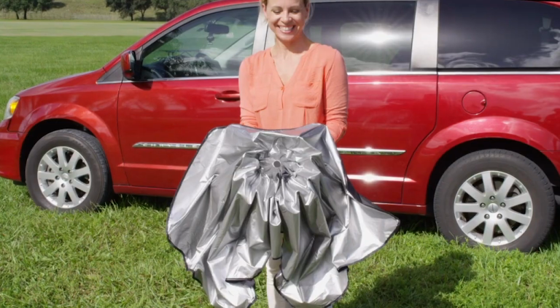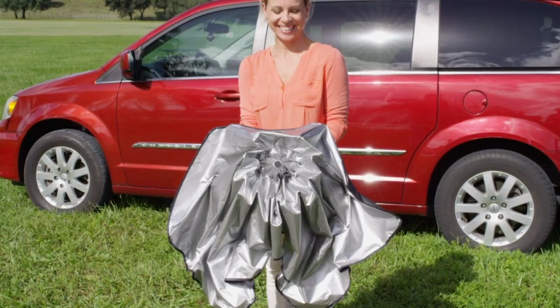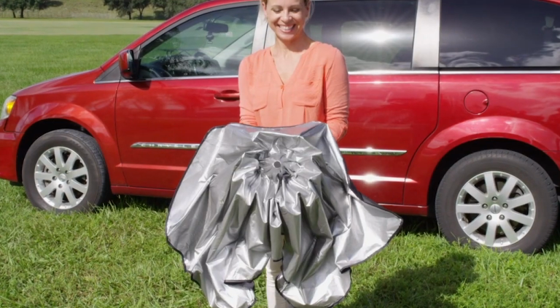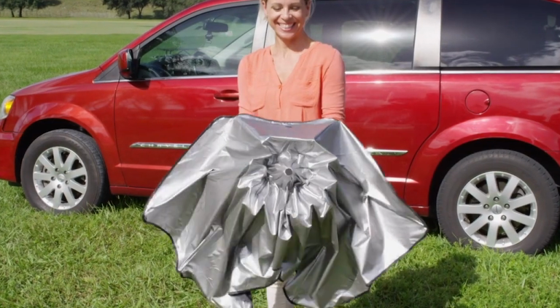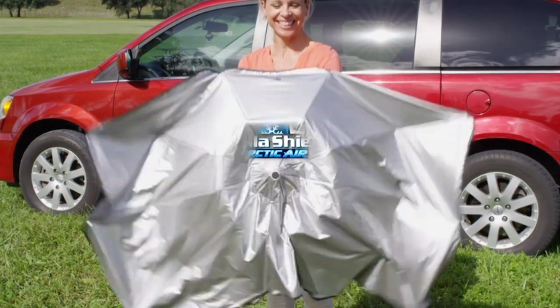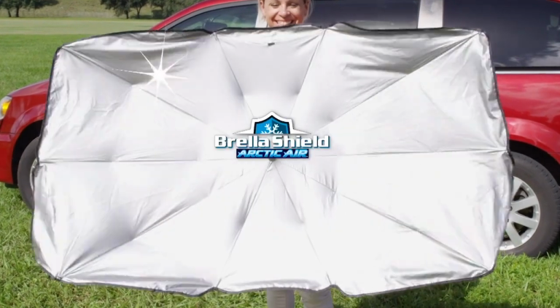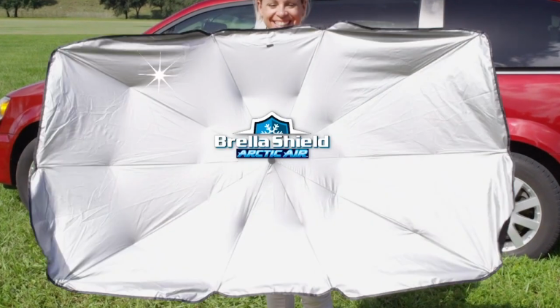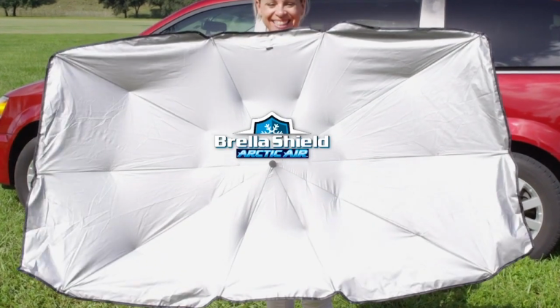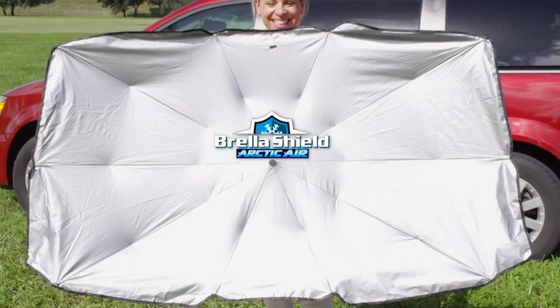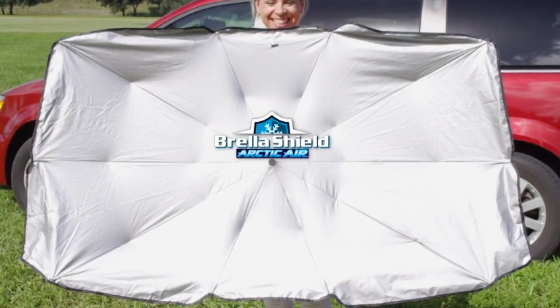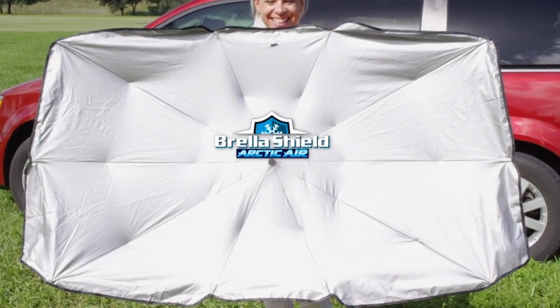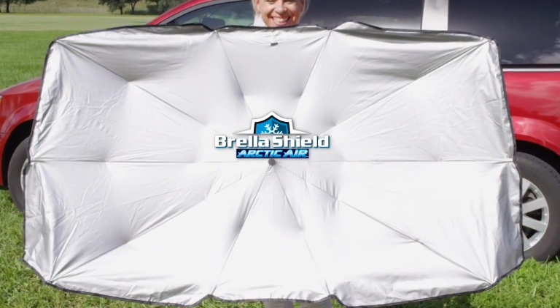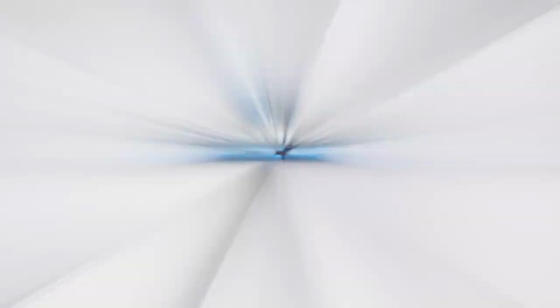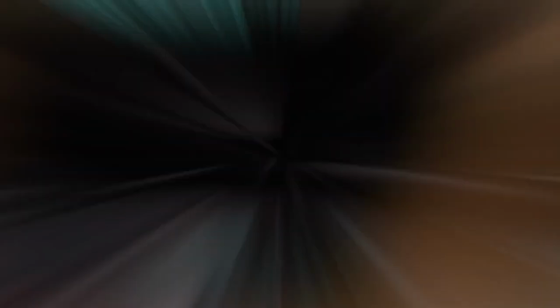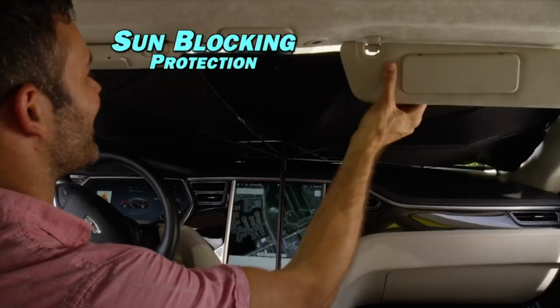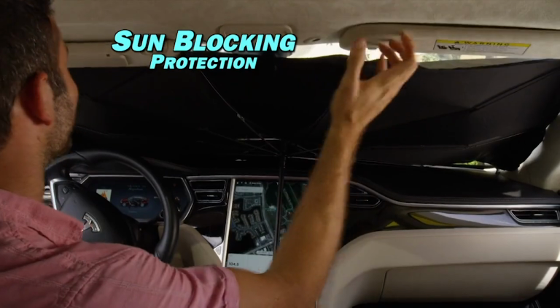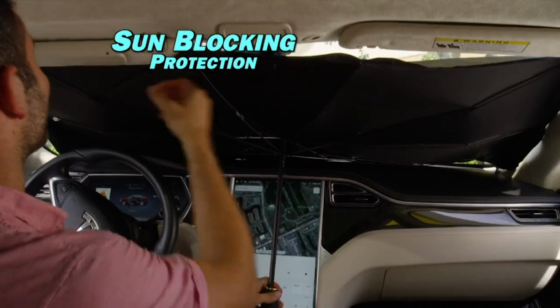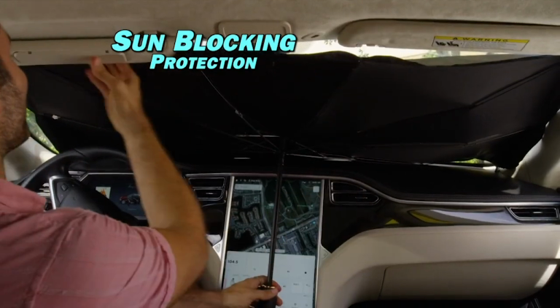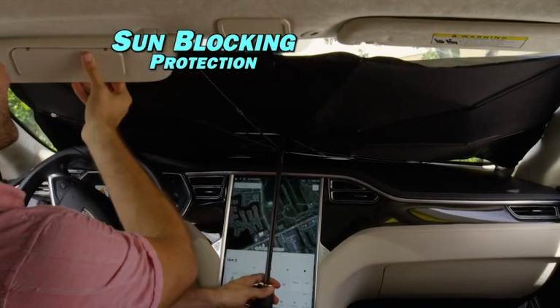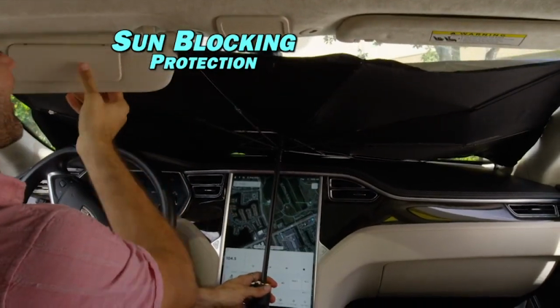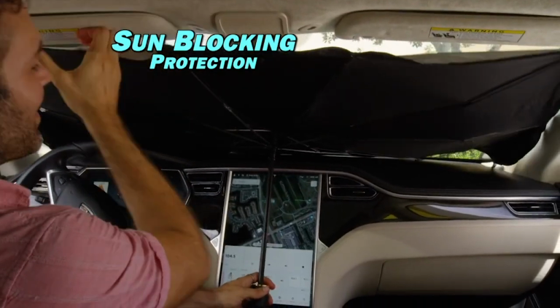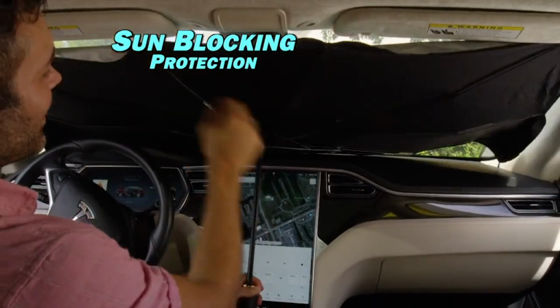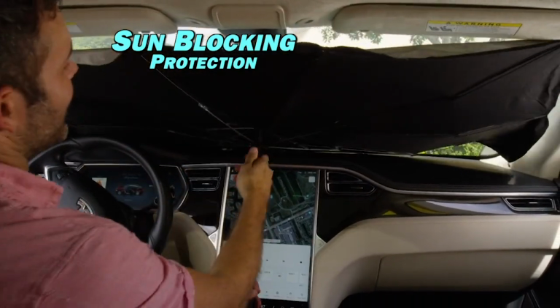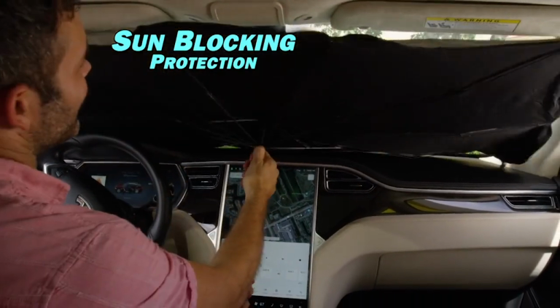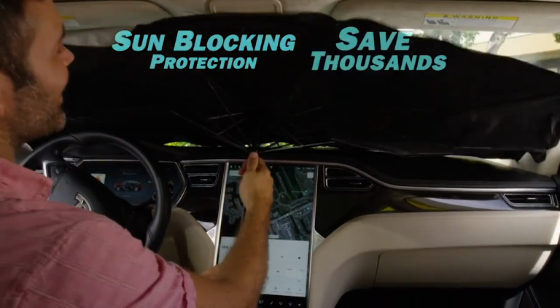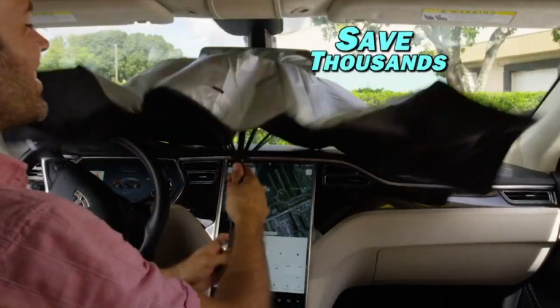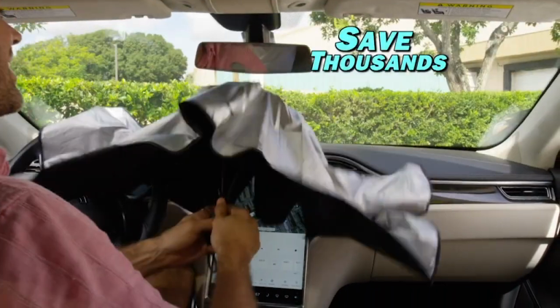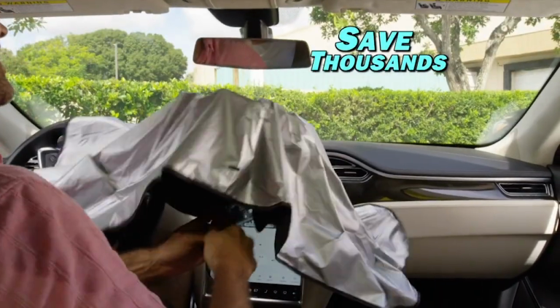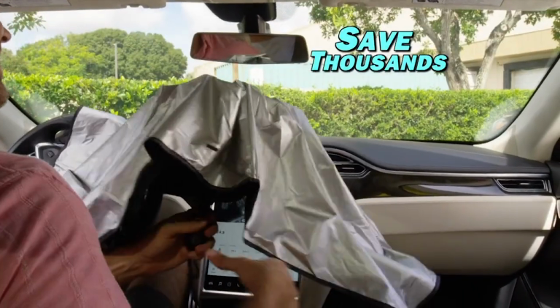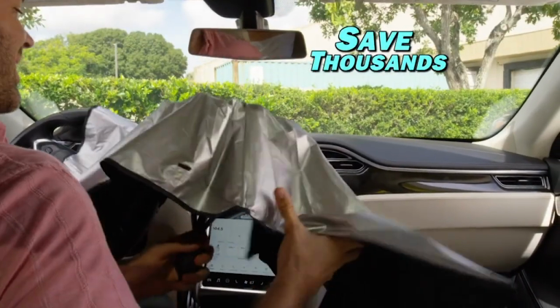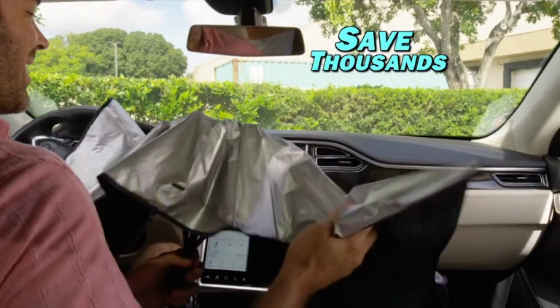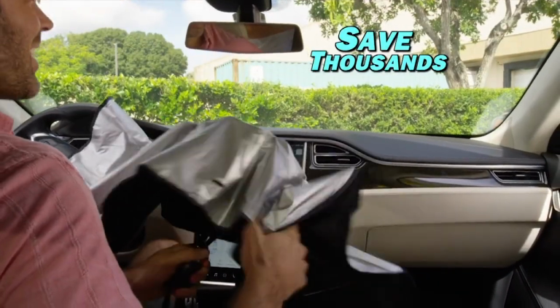If you can use an umbrella, you can use Brelashield. And the sun-blocking protection keeps your car's interior looking brand new, saving you thousands.